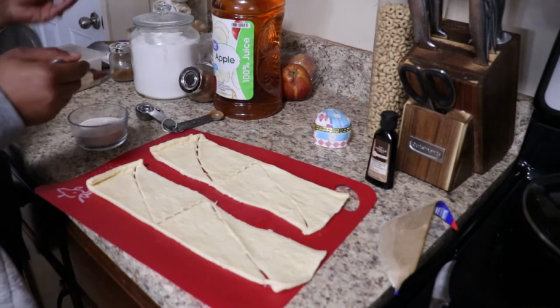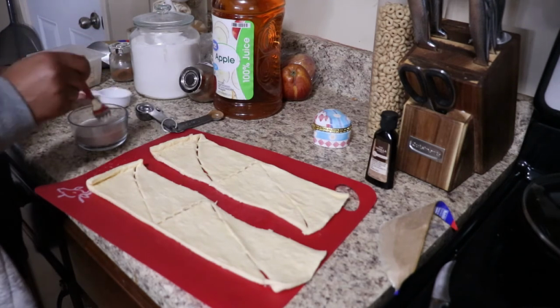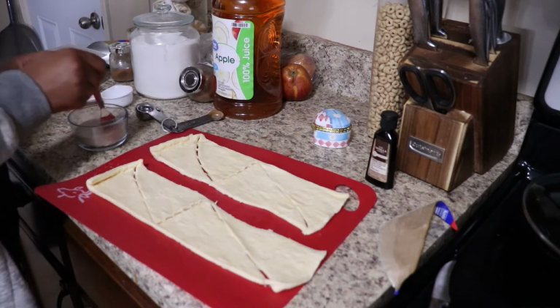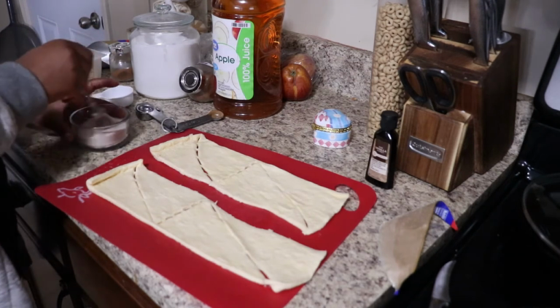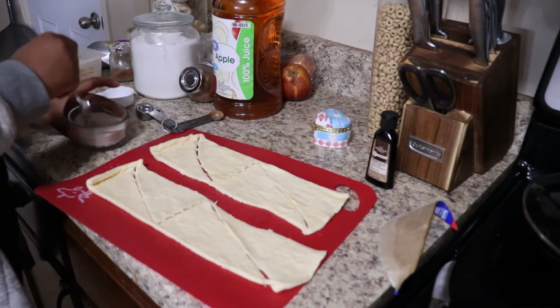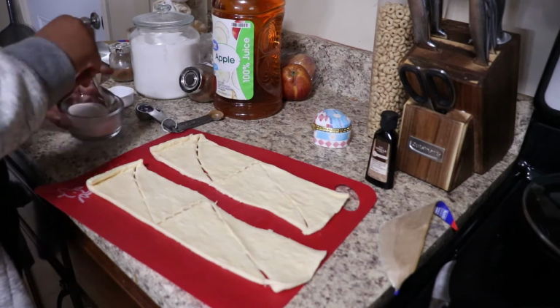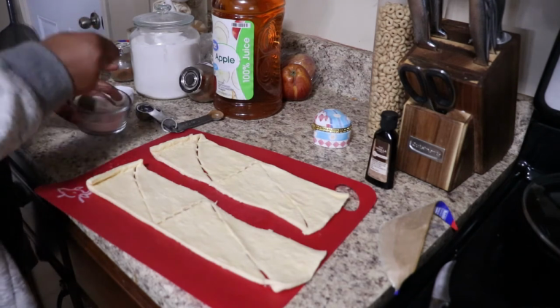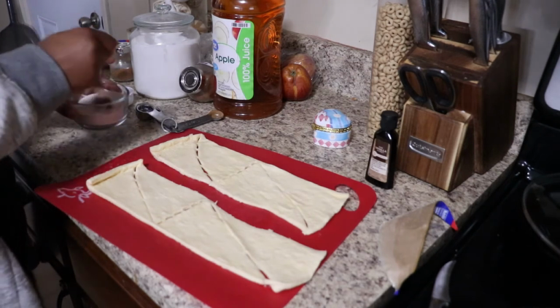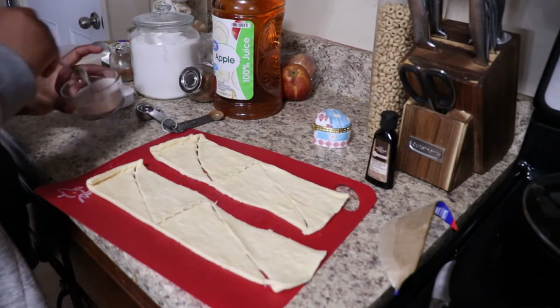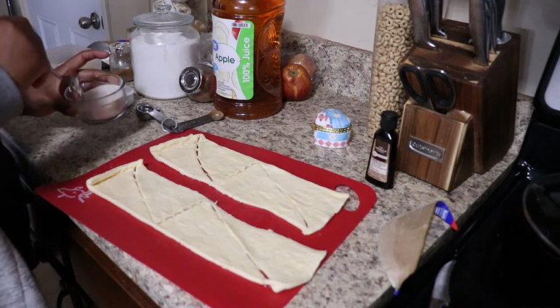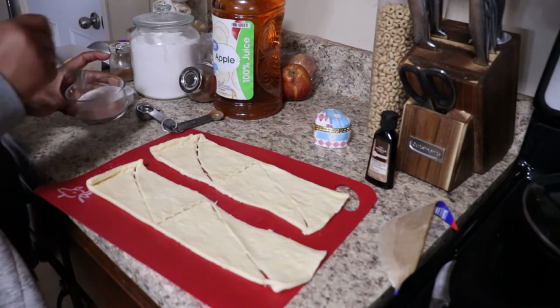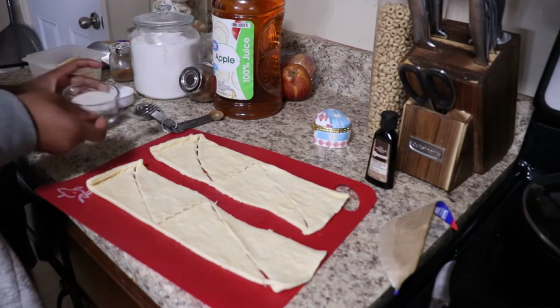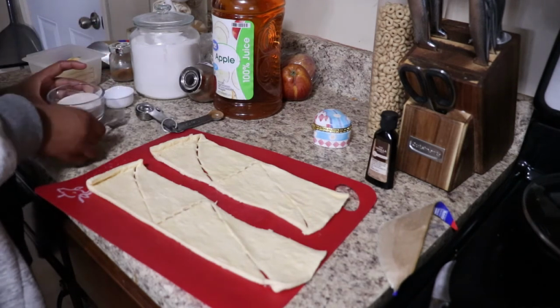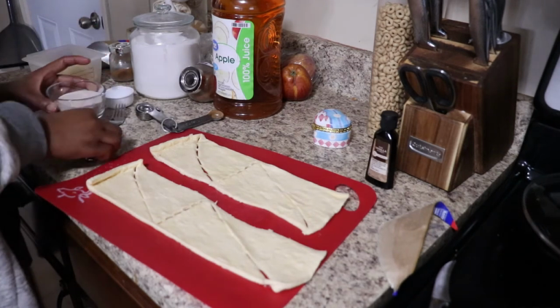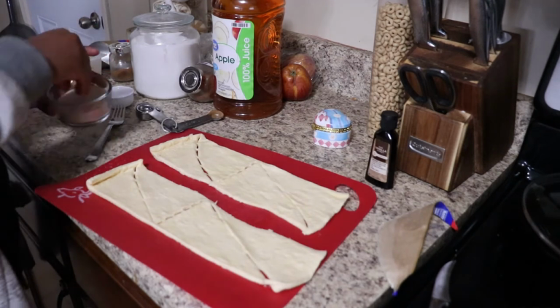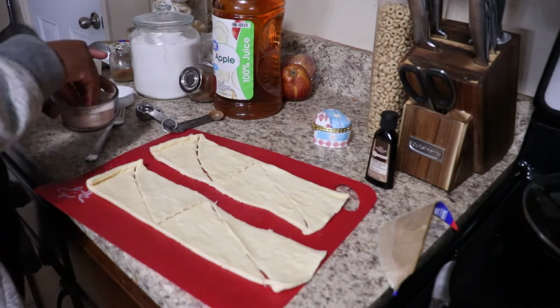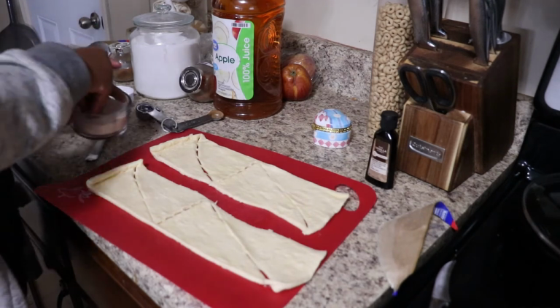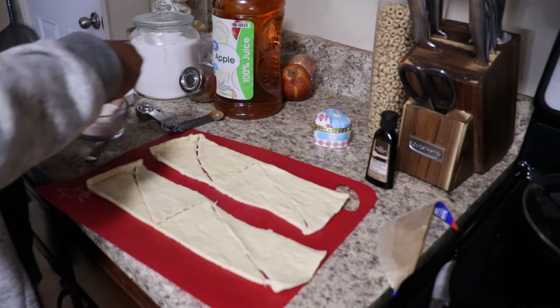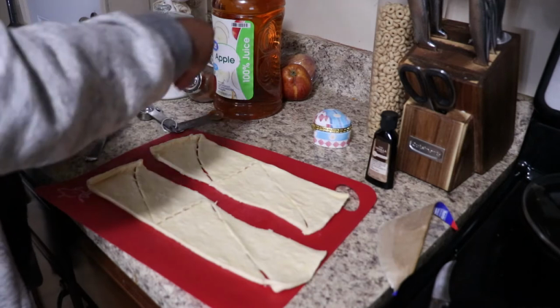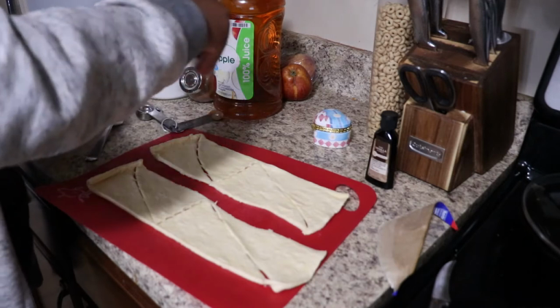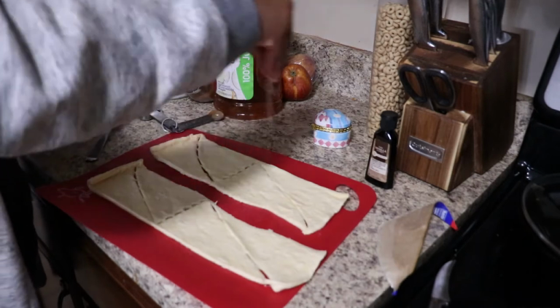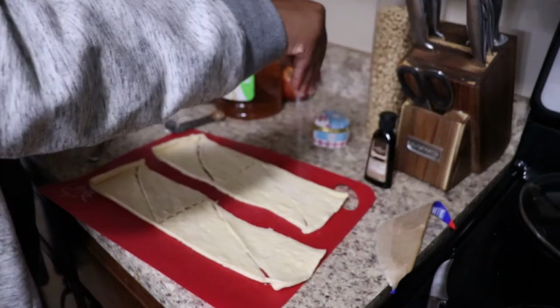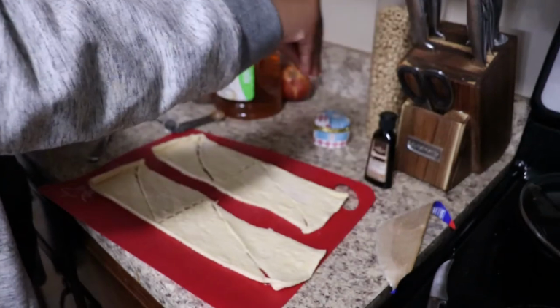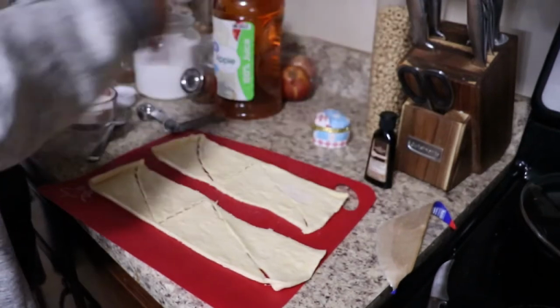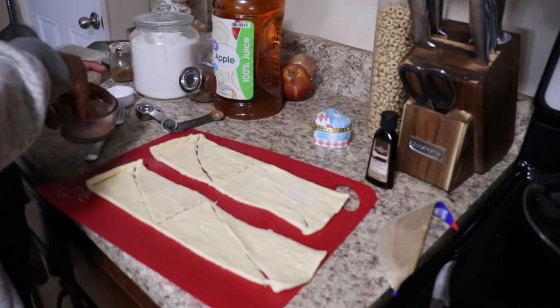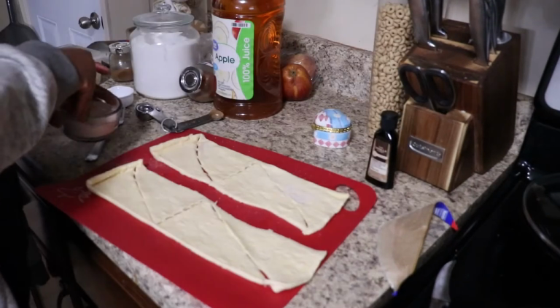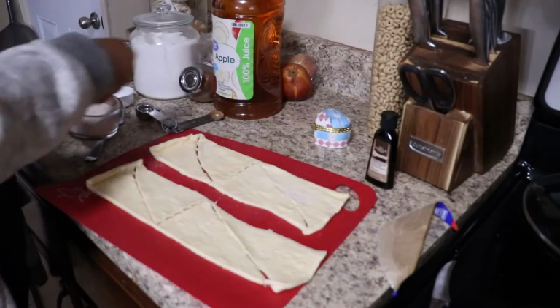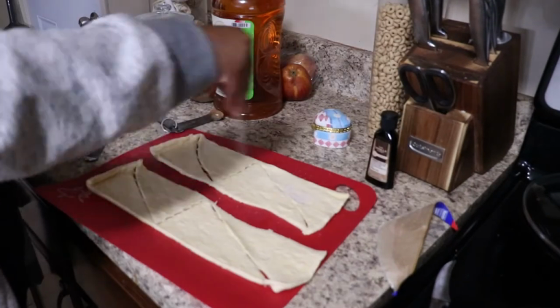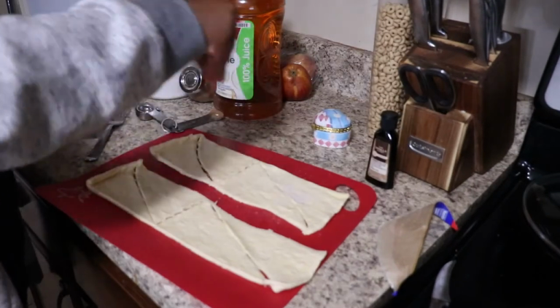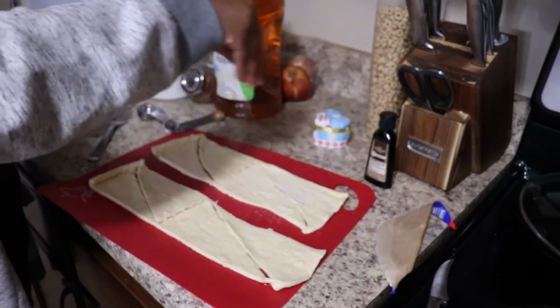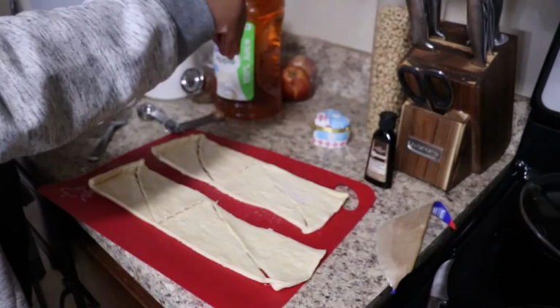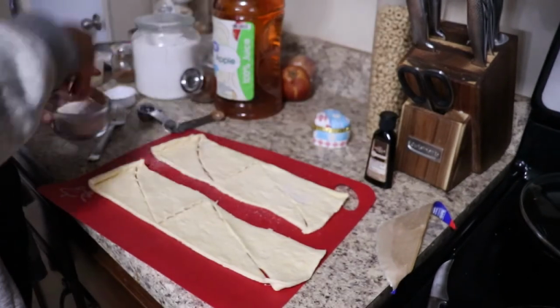Now you want to take a little bit of the sugar and spice mixture and sprinkle it on top of the crescent rolls.